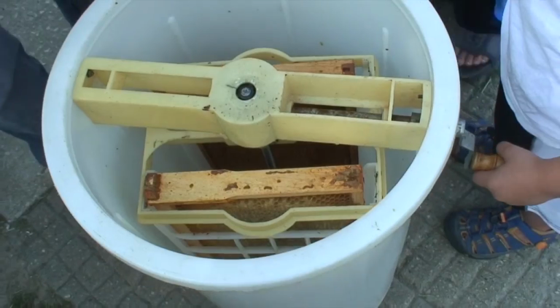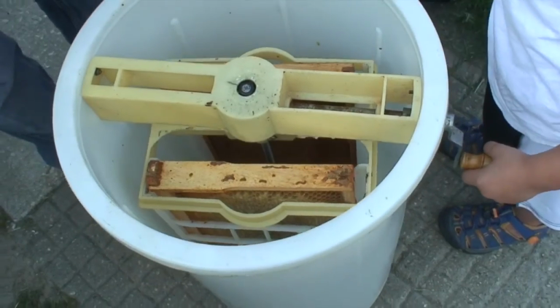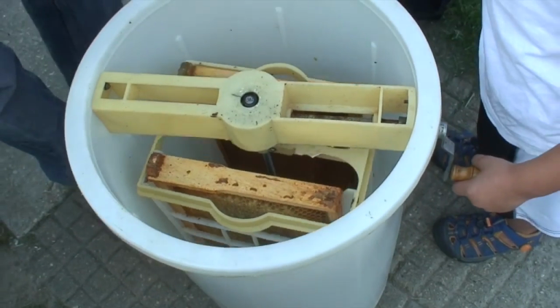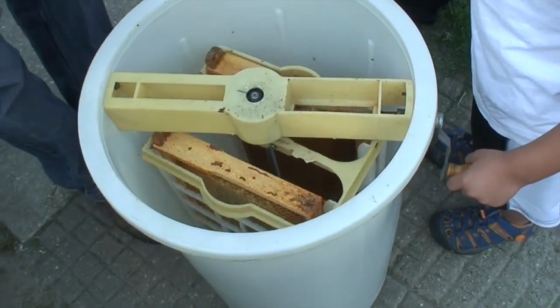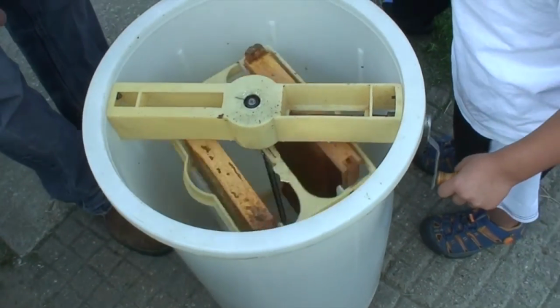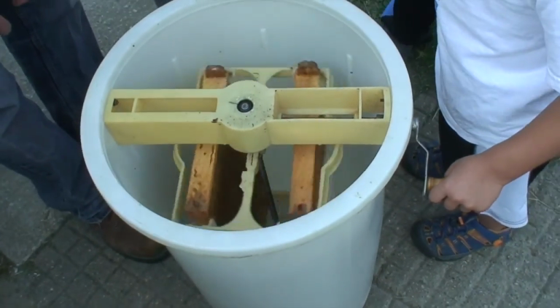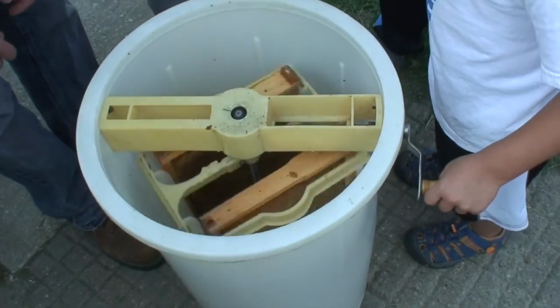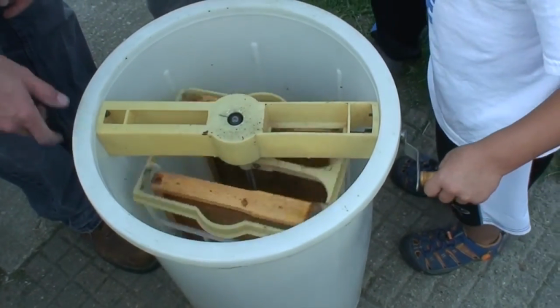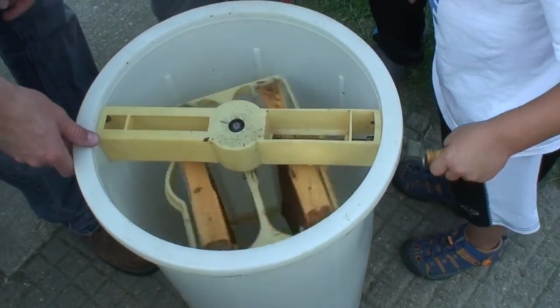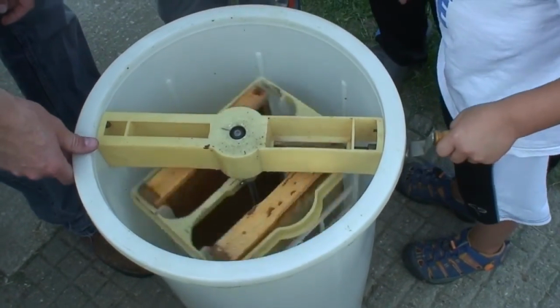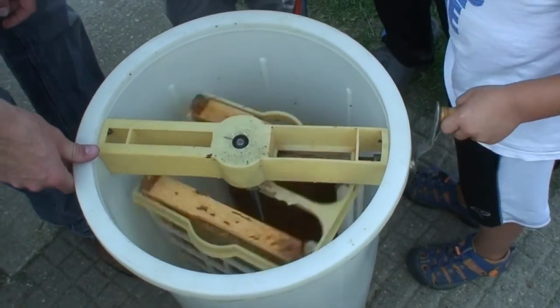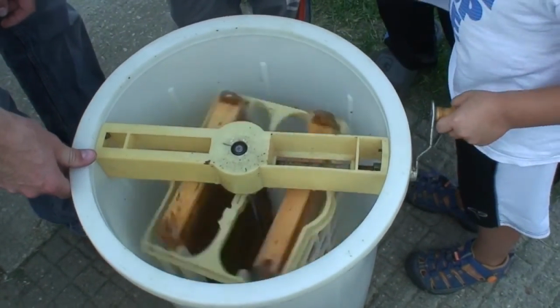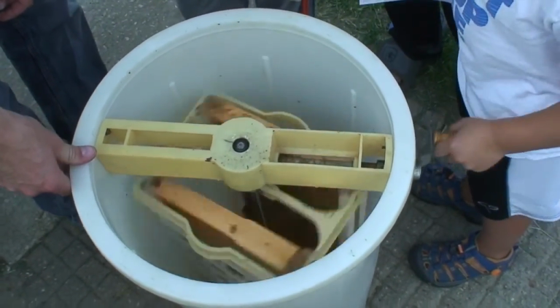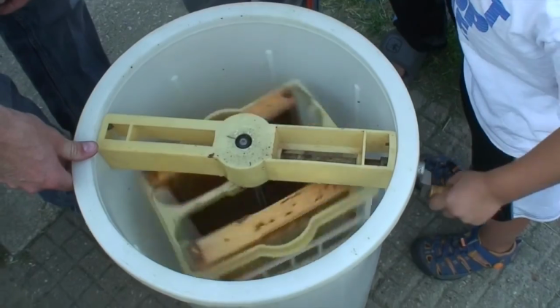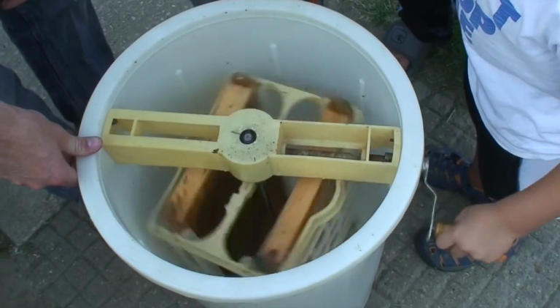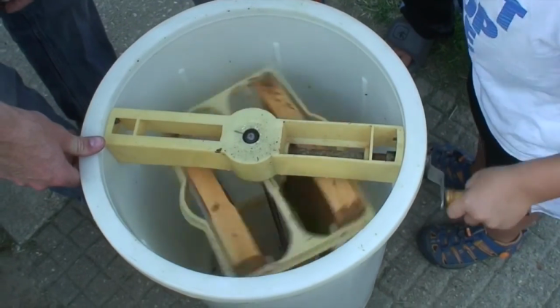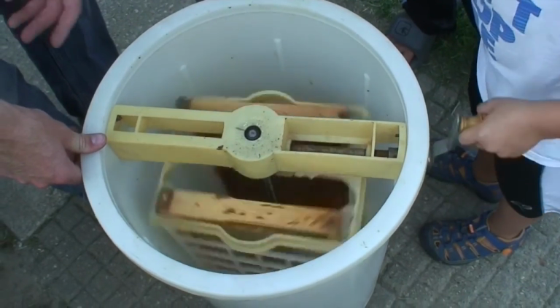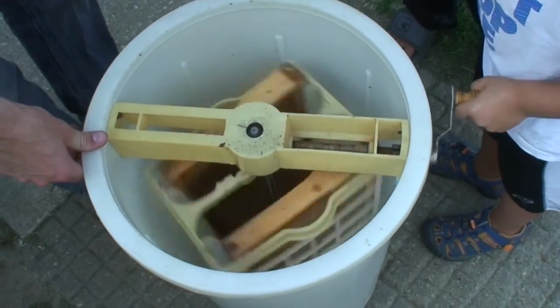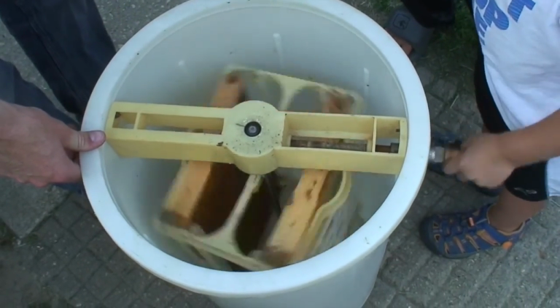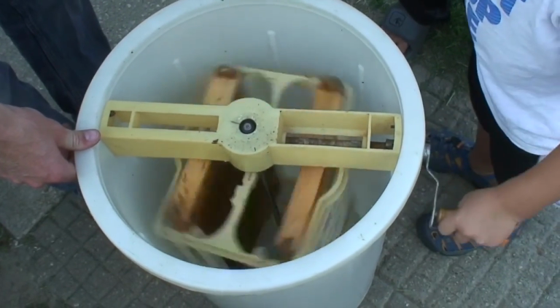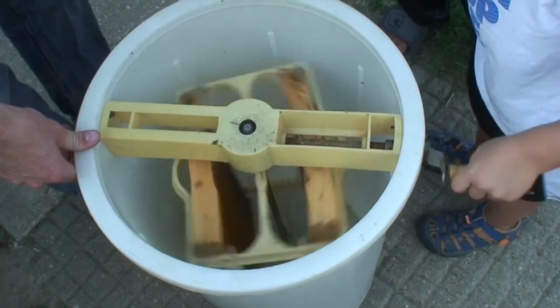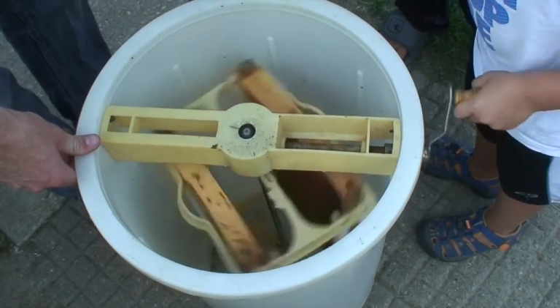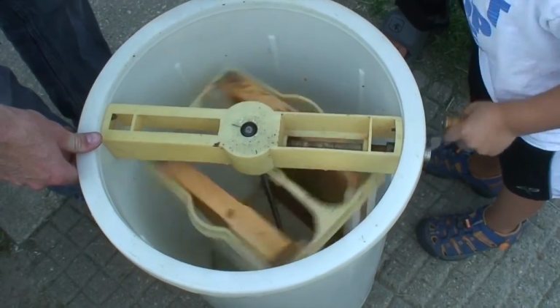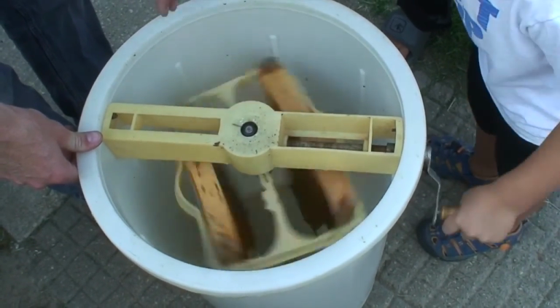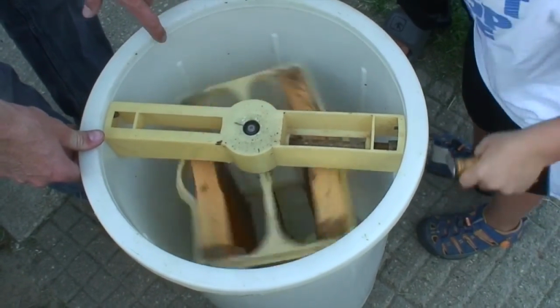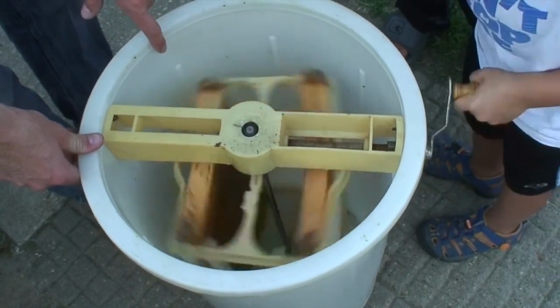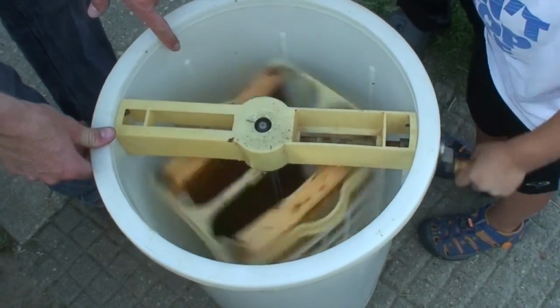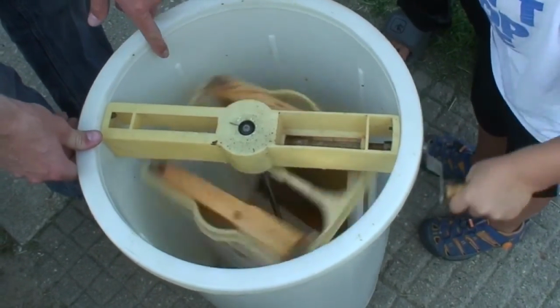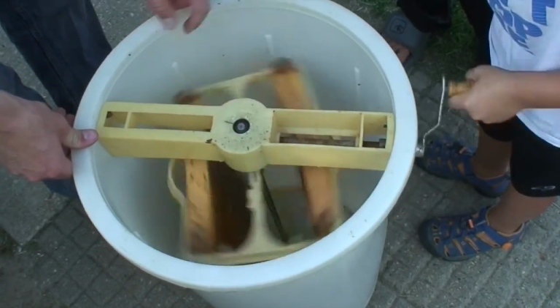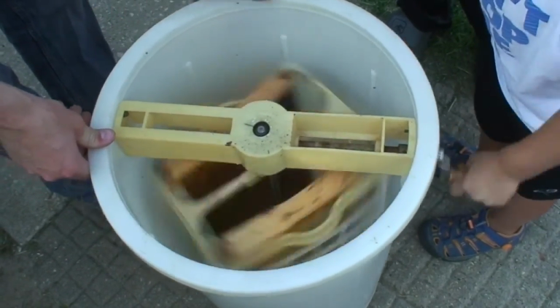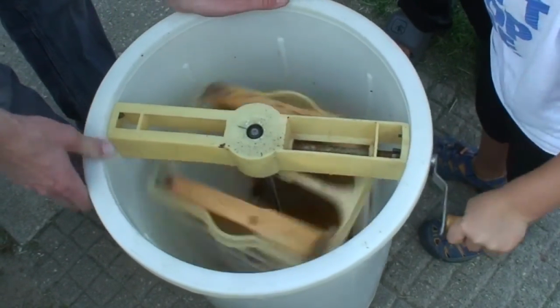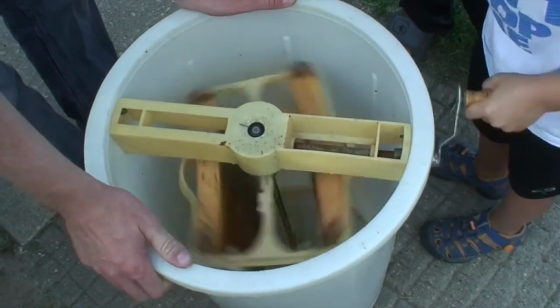Then when you spin it, the honey will fly out and land against the wall of this extractor.